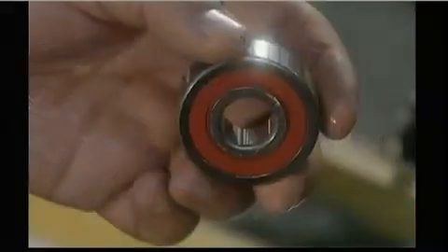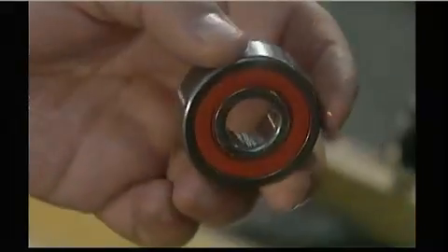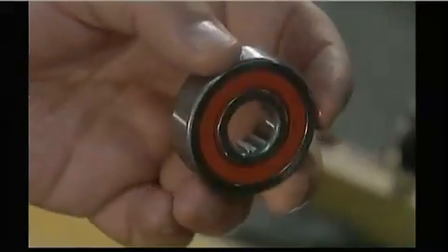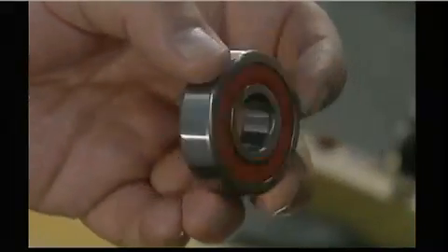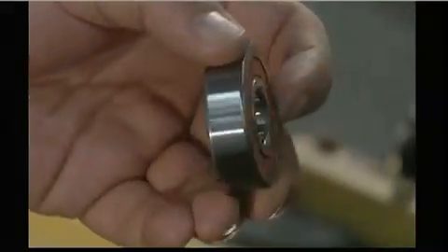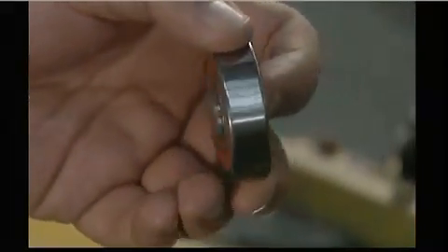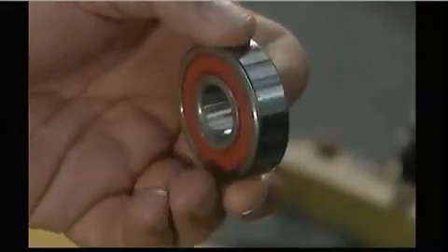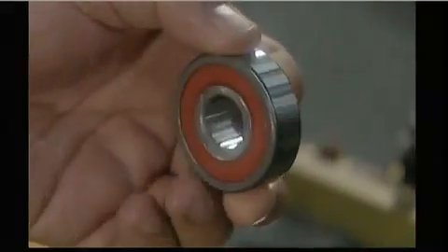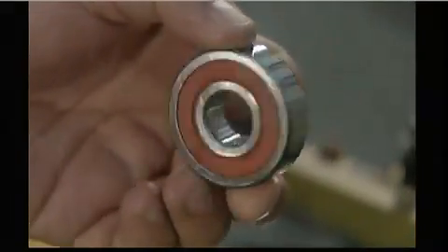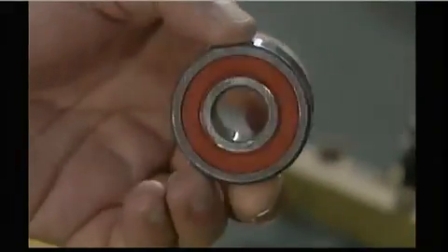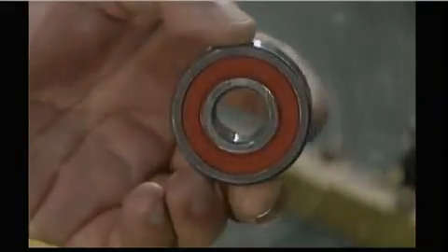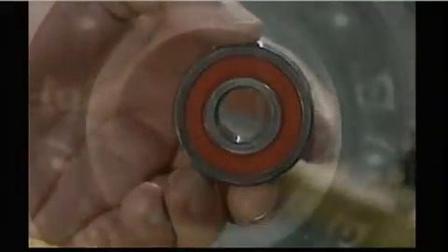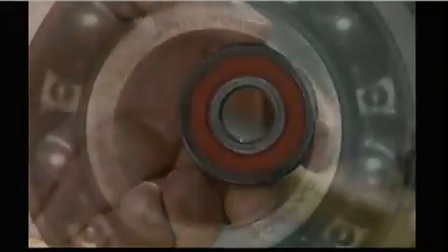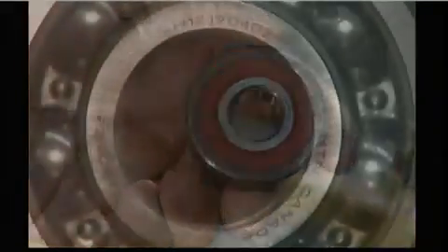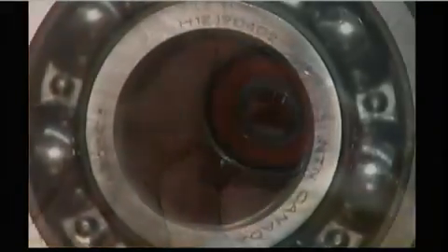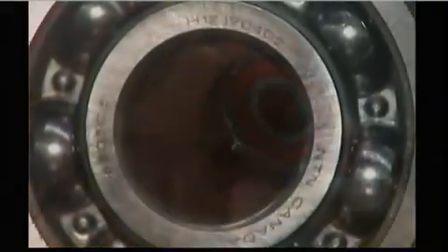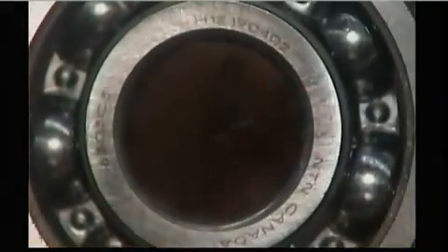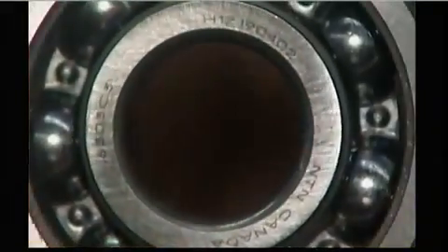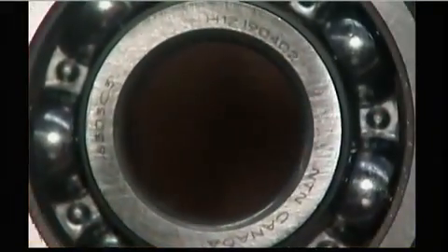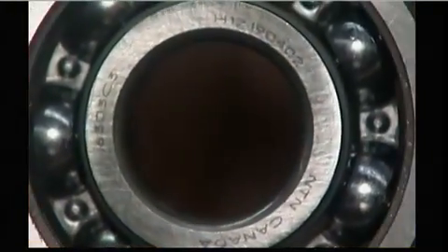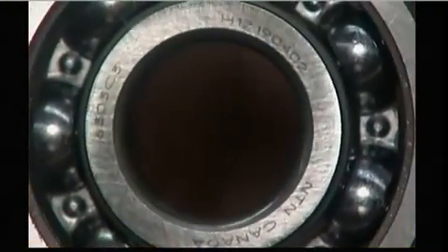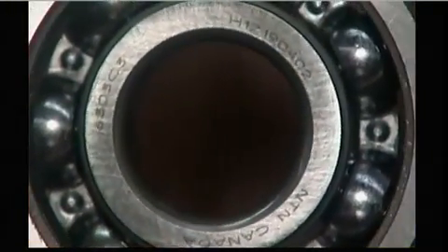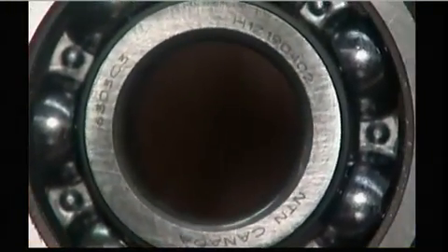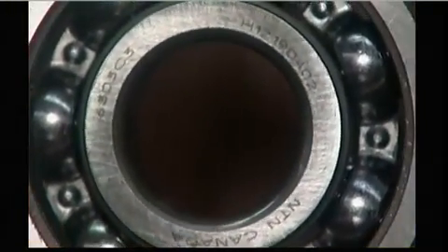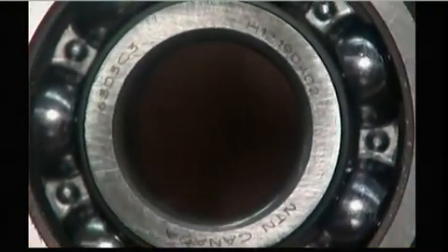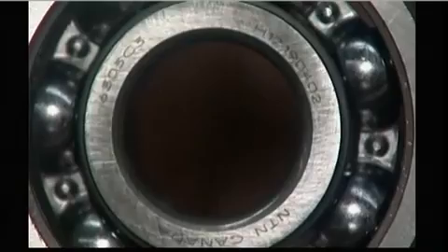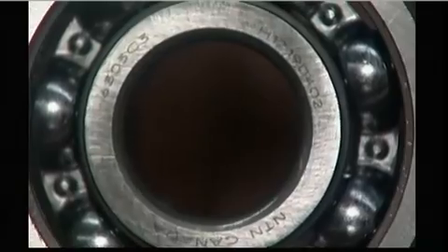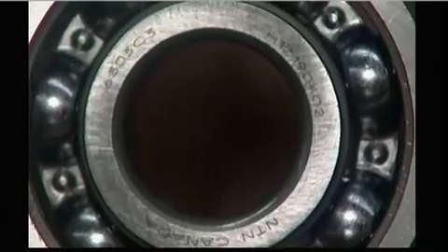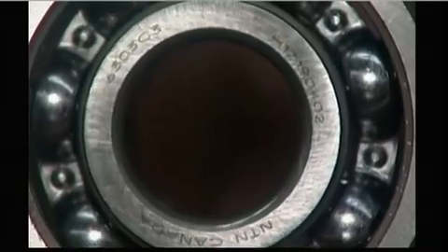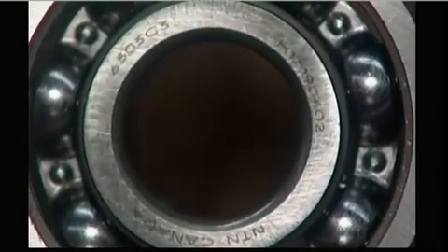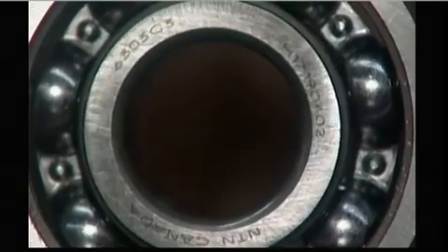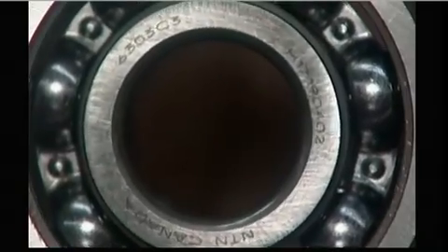The good ones move on to the laser, which marks them with information such as the part number and the trademark.